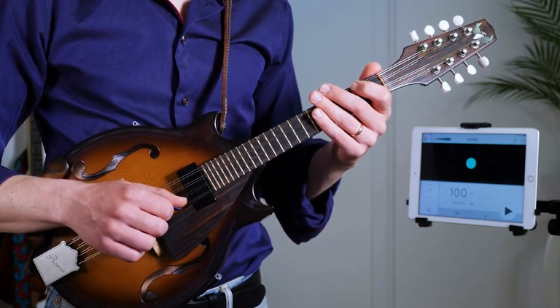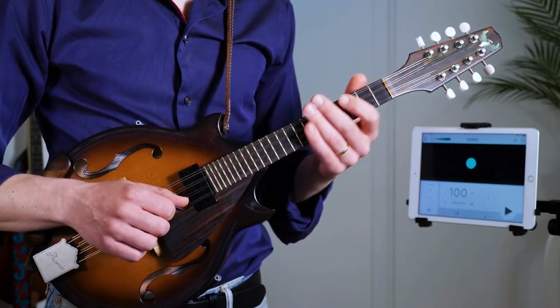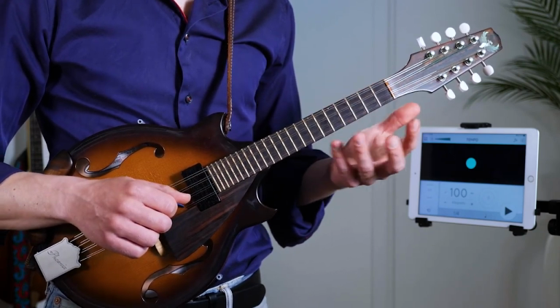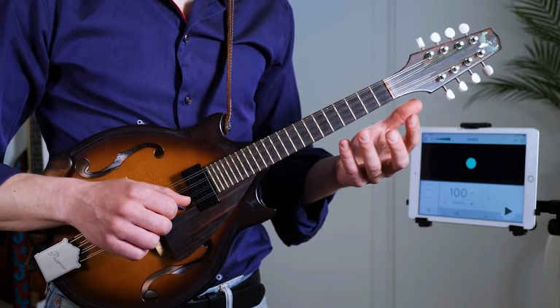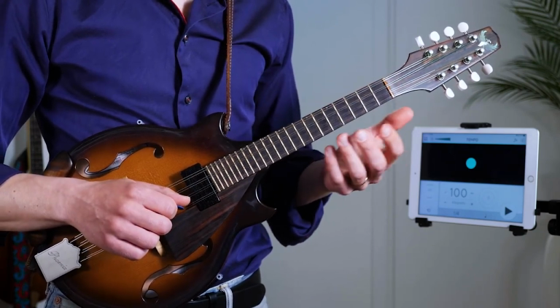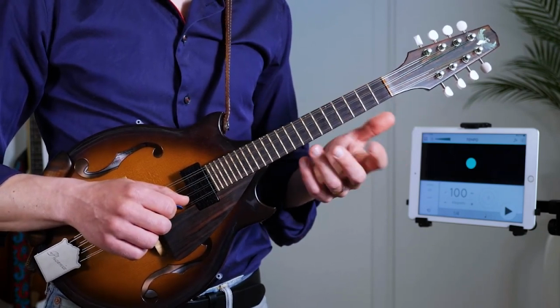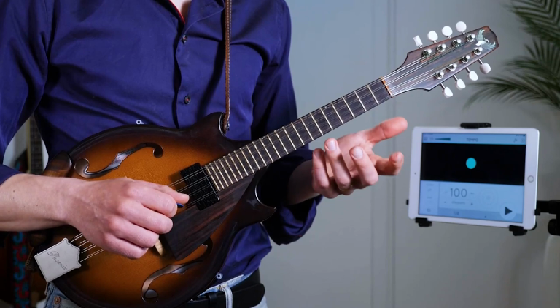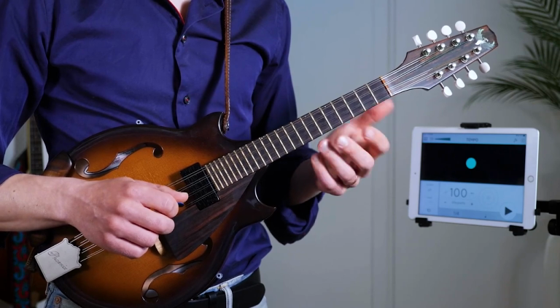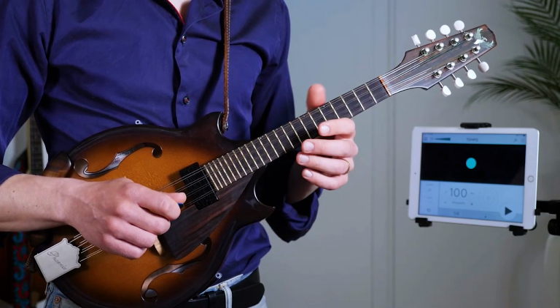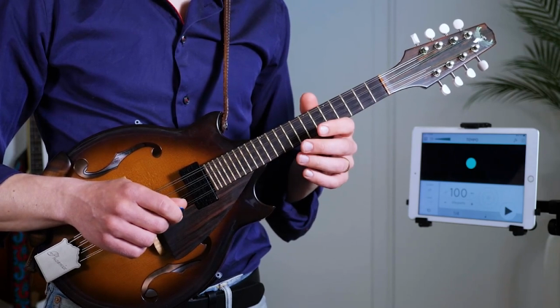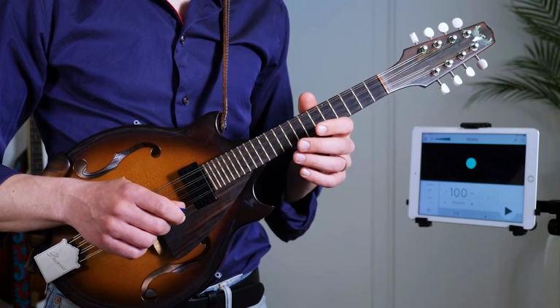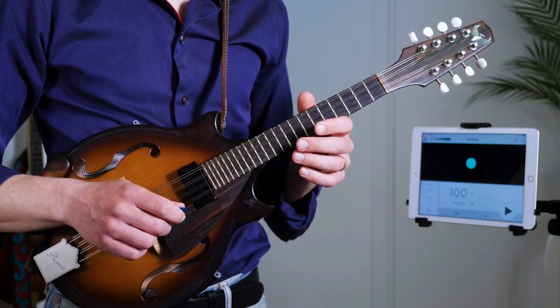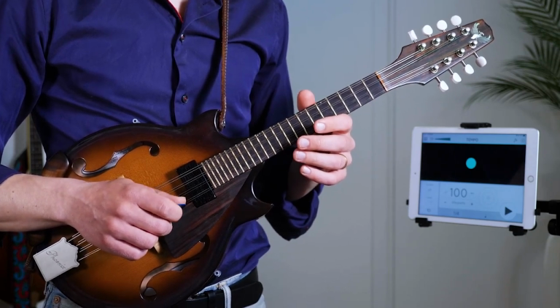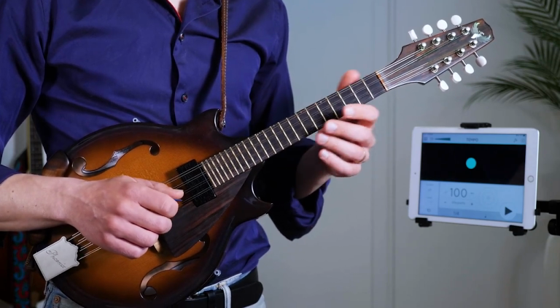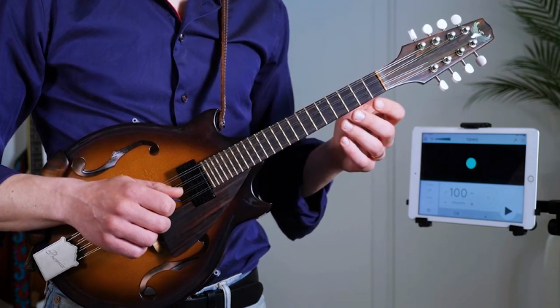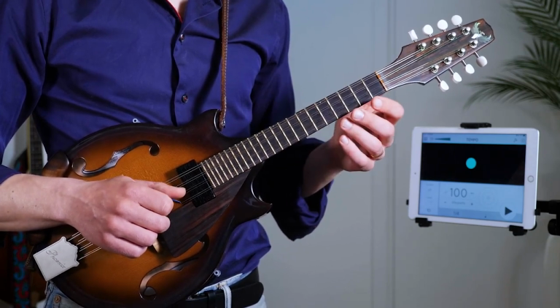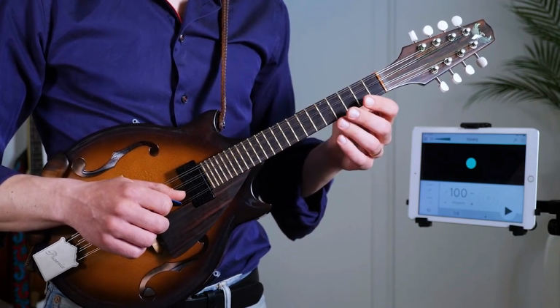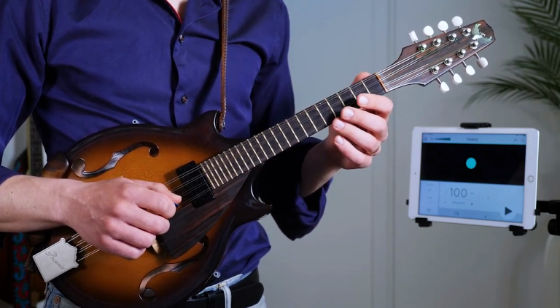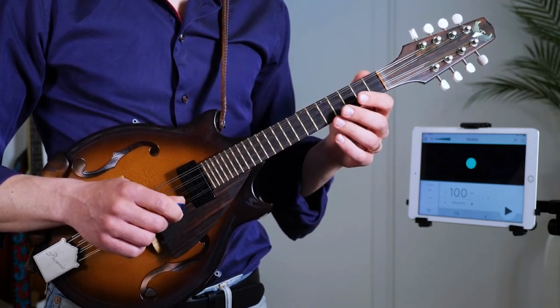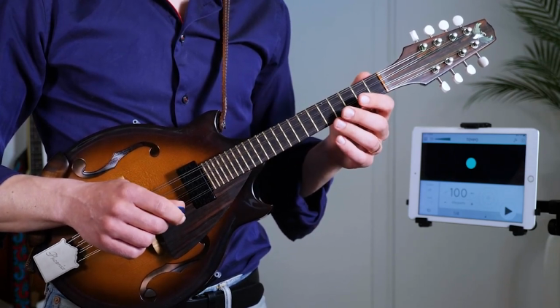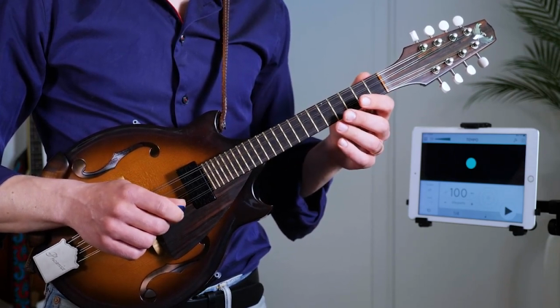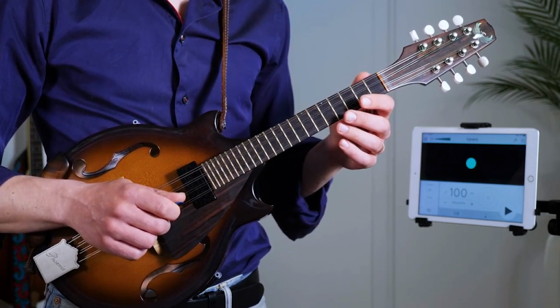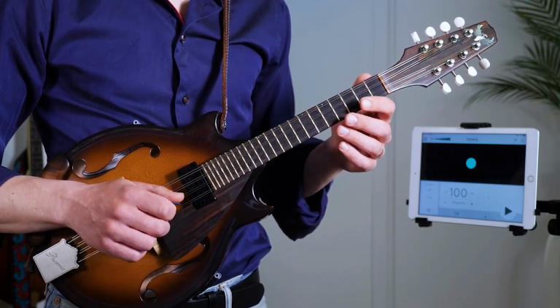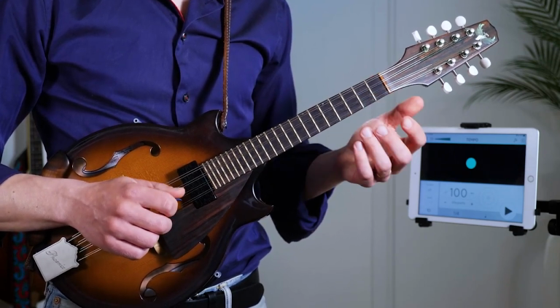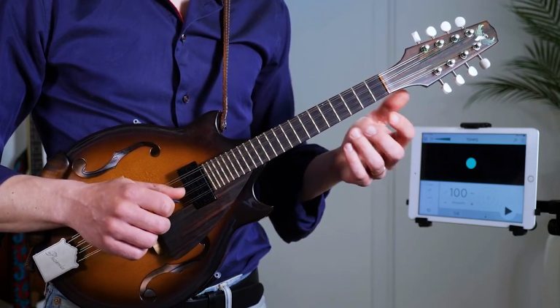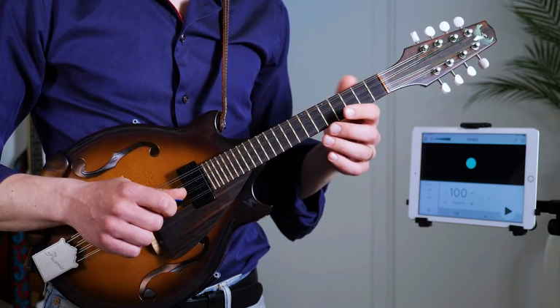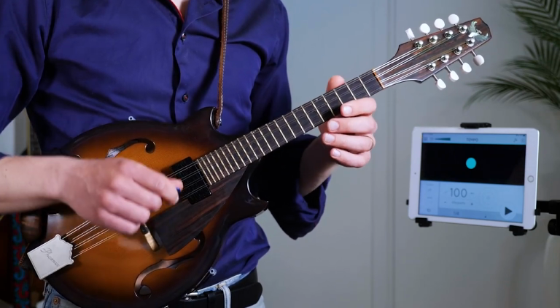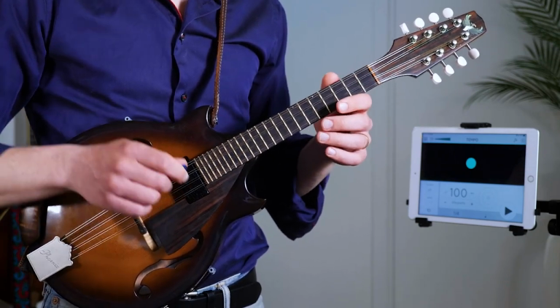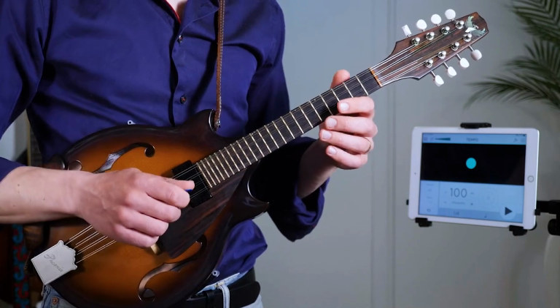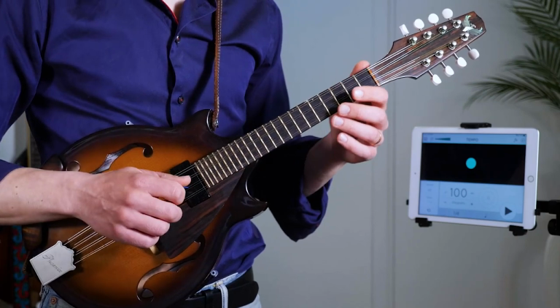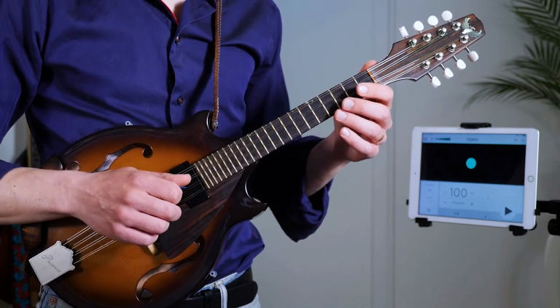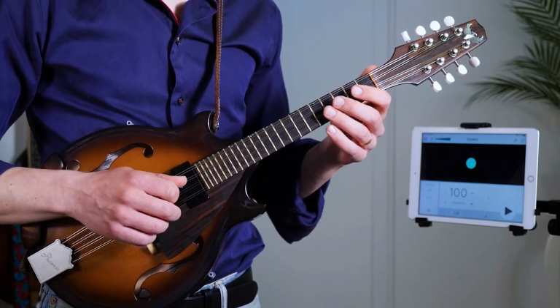The lower octave version is the one that I'm actually using for Blues for Ike. If you listen to the last measure here...